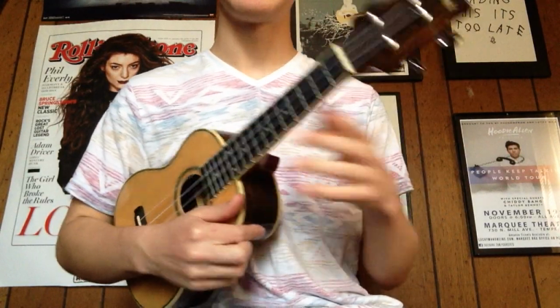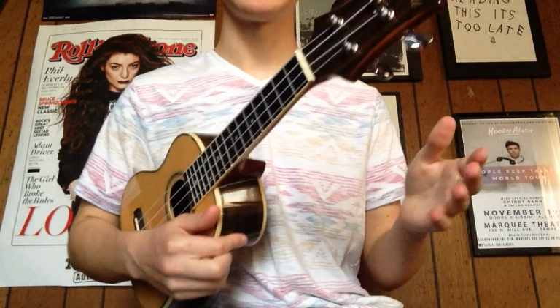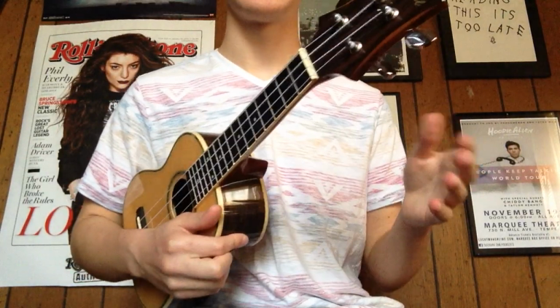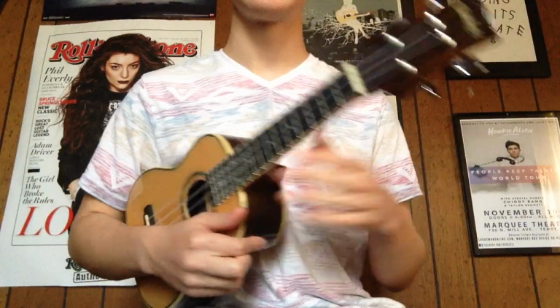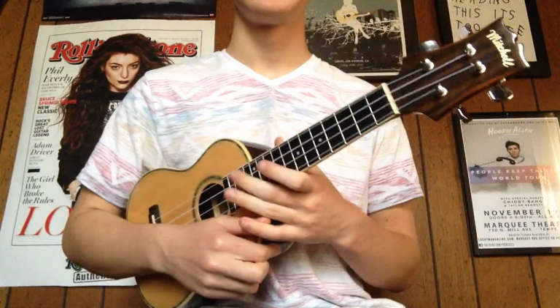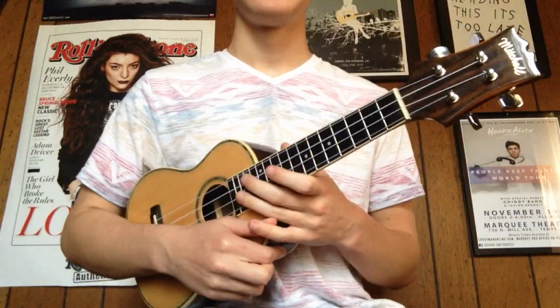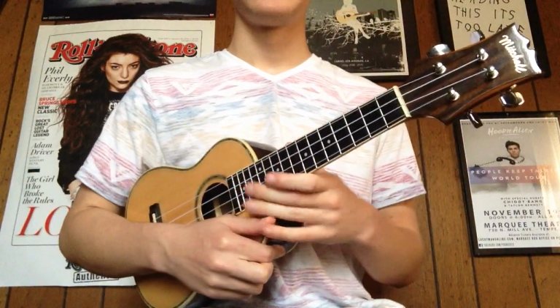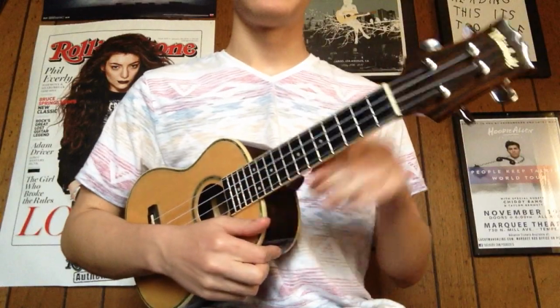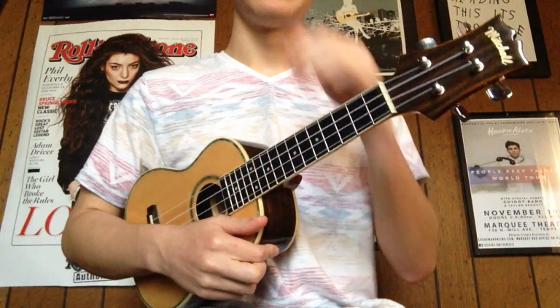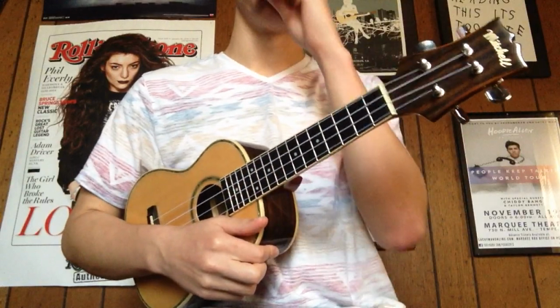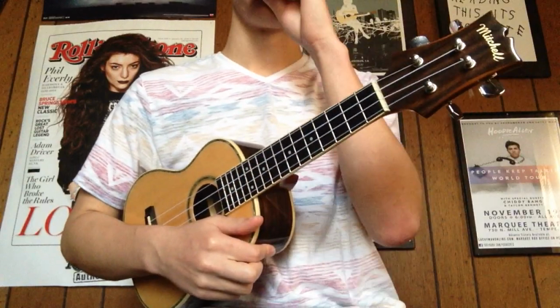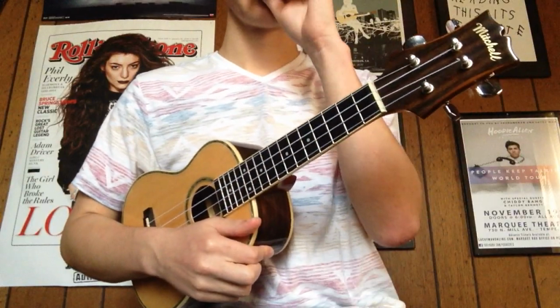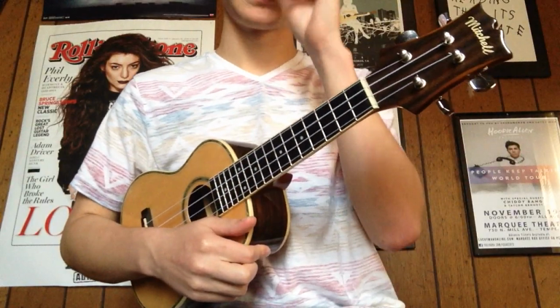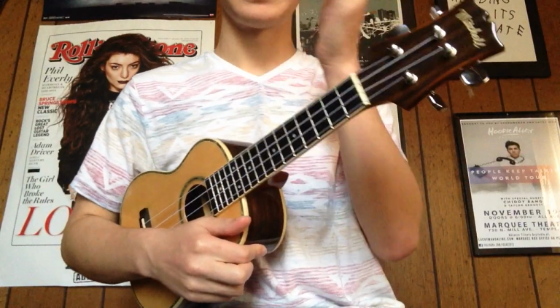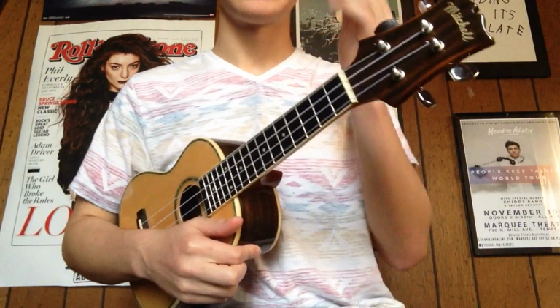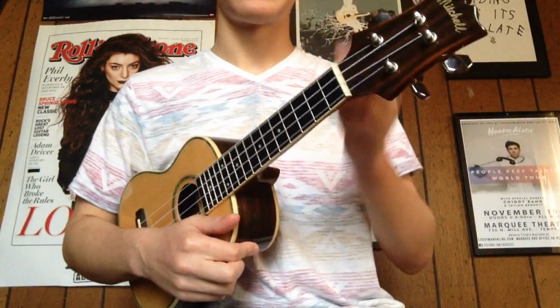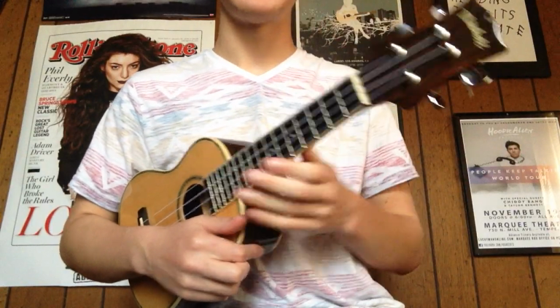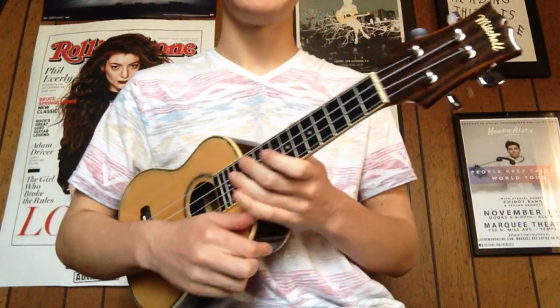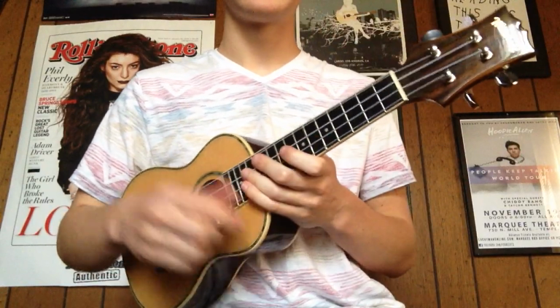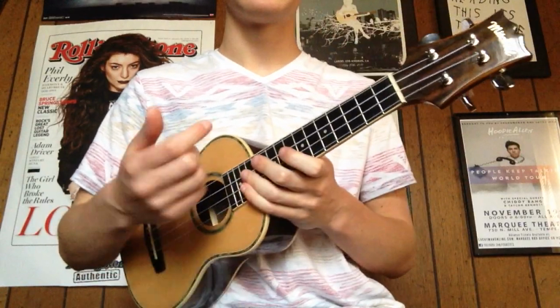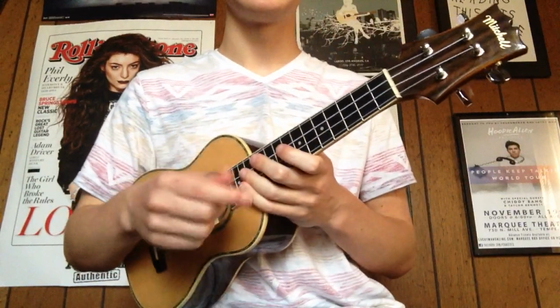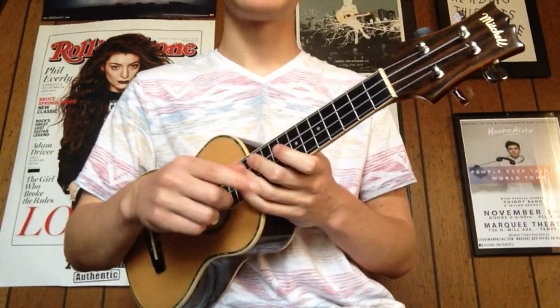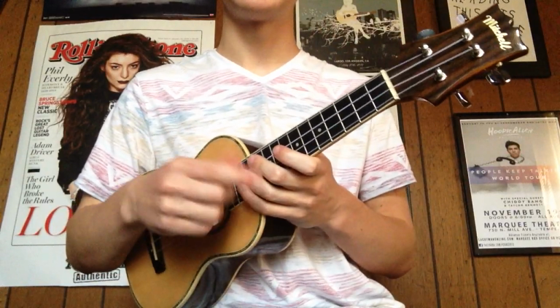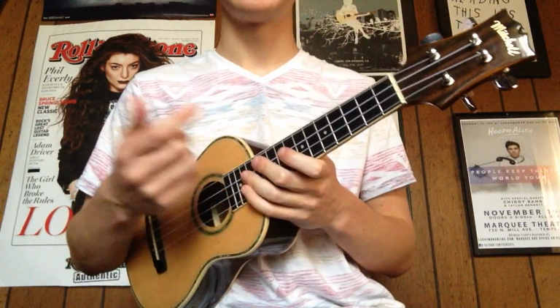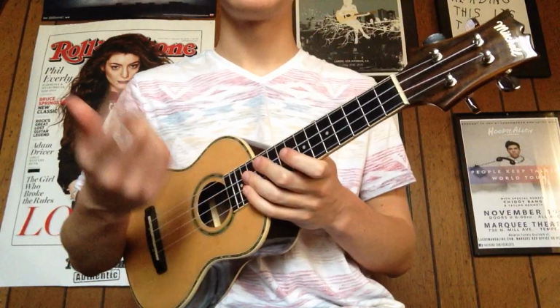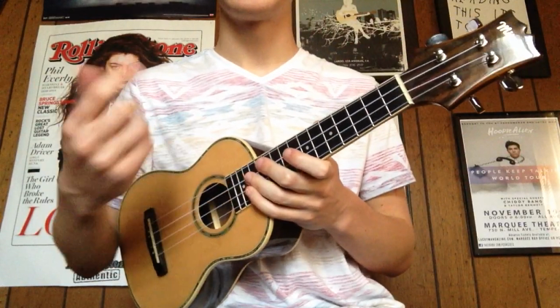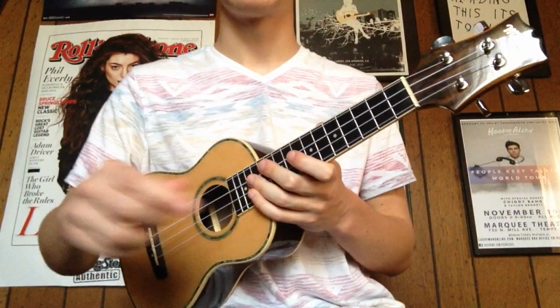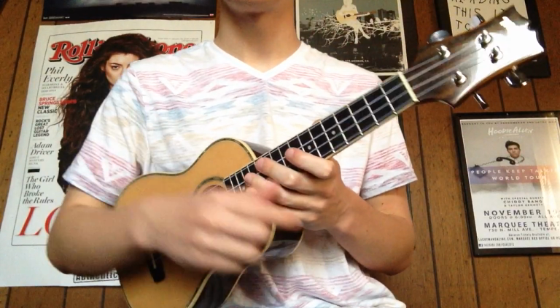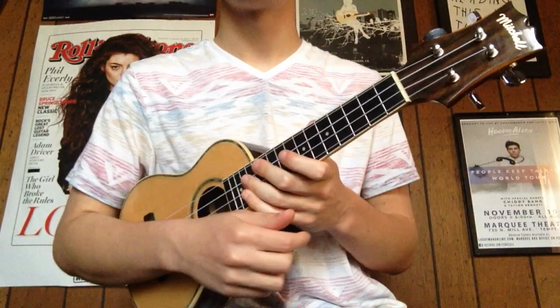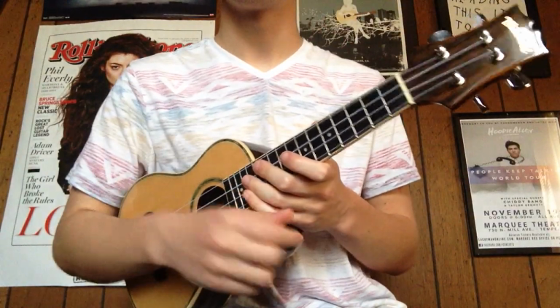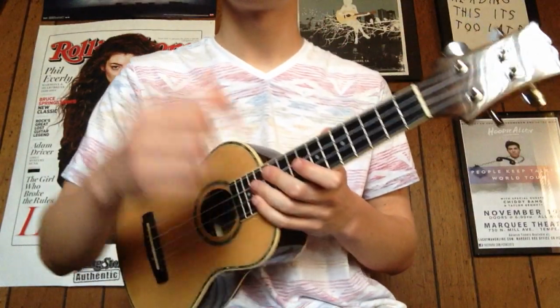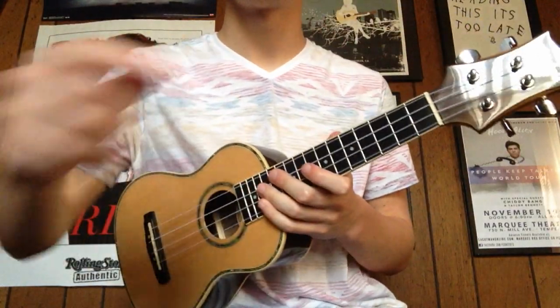So that's basically how it is. I'll leave the chords in the description and all that, so thanks for watching.